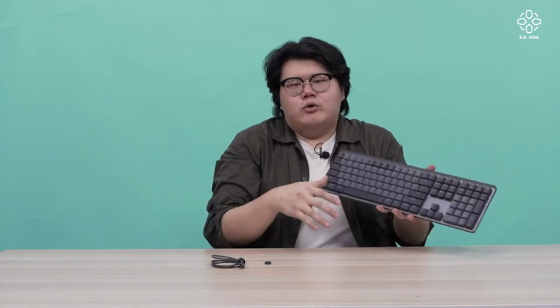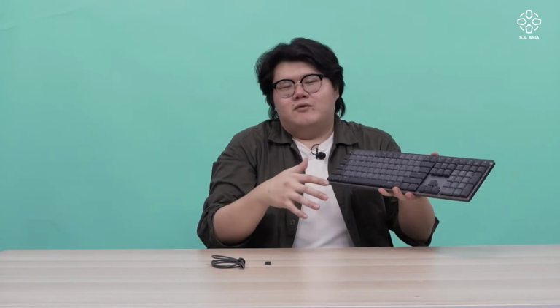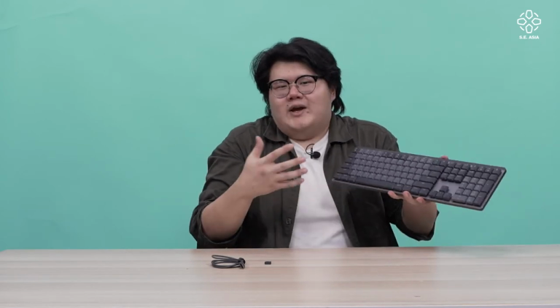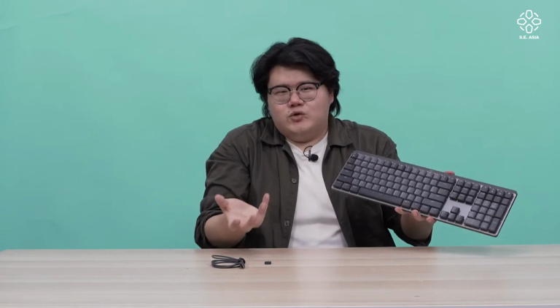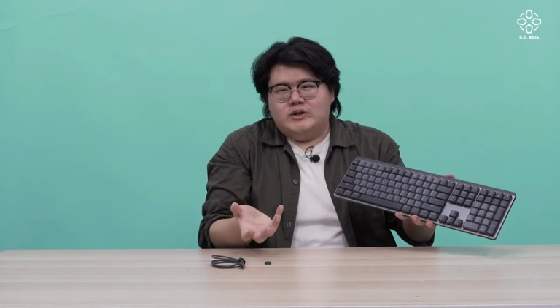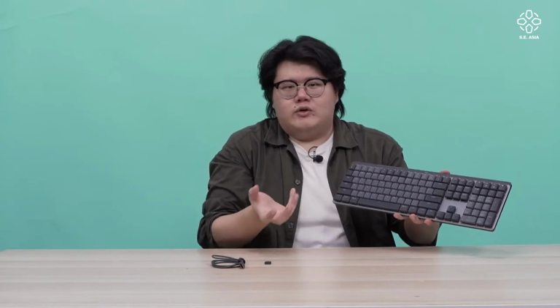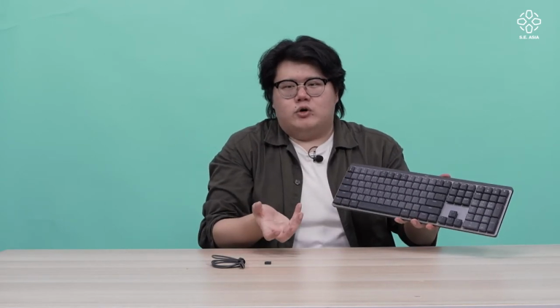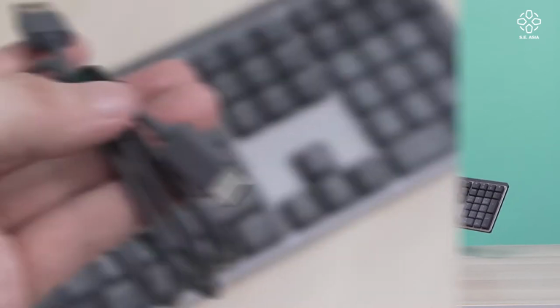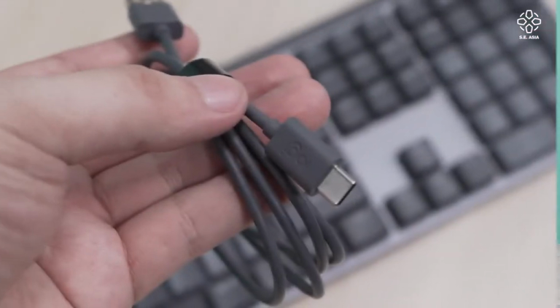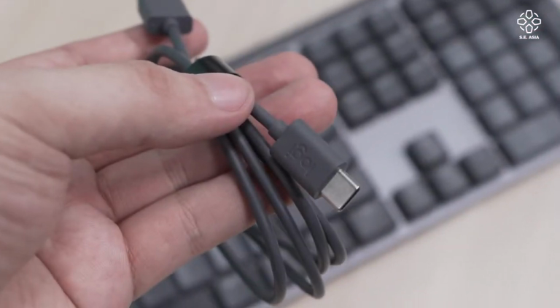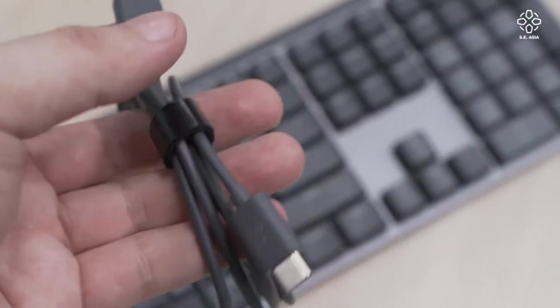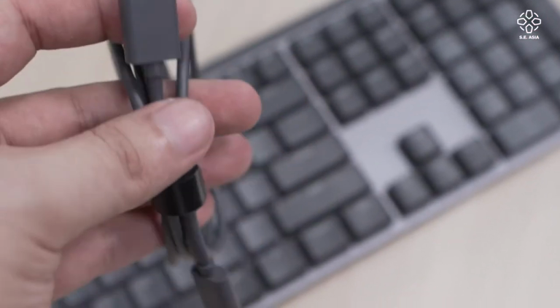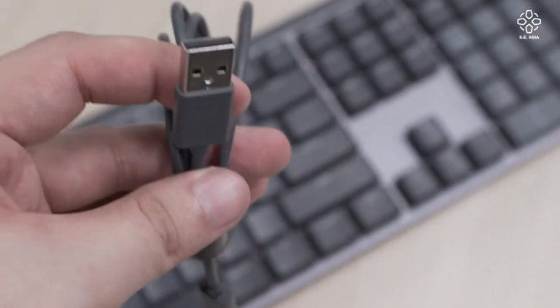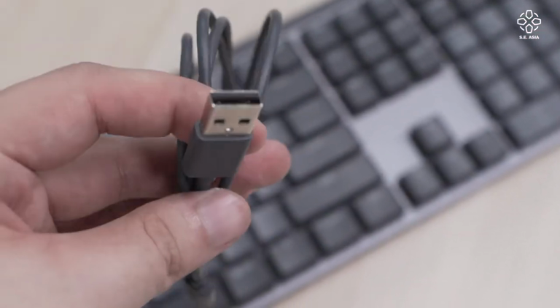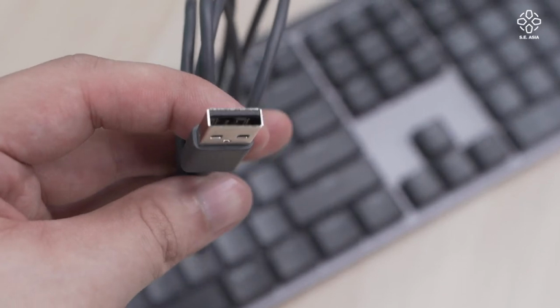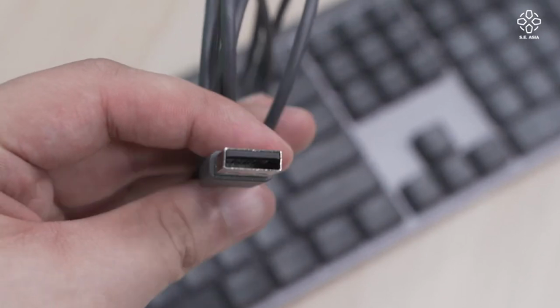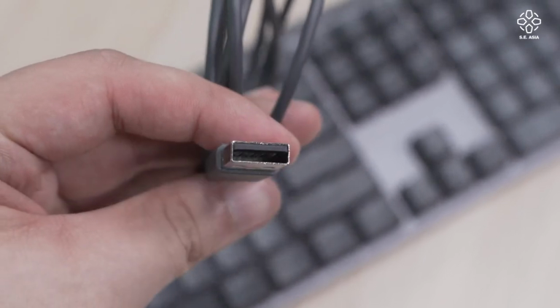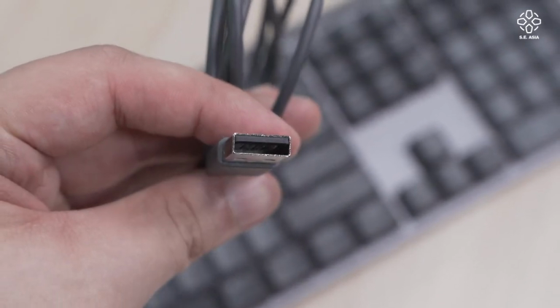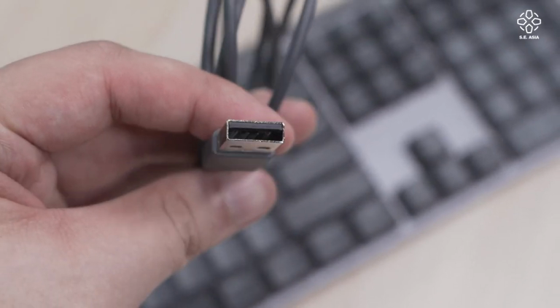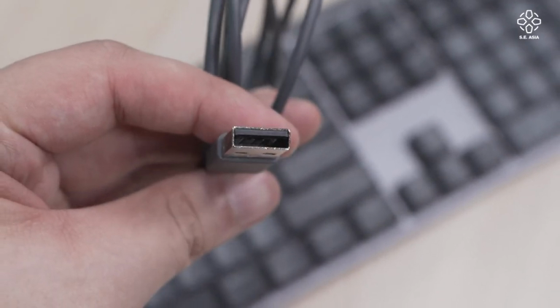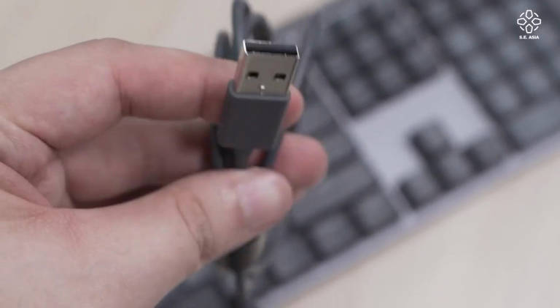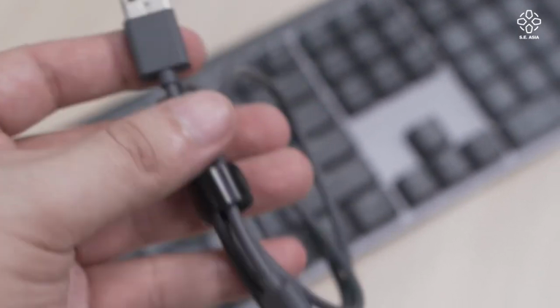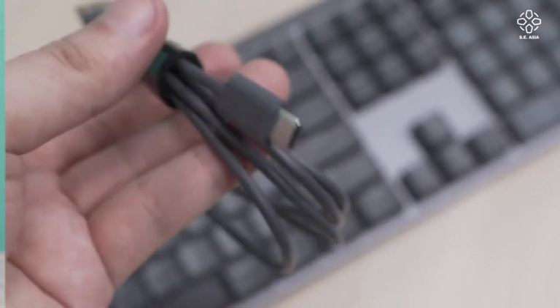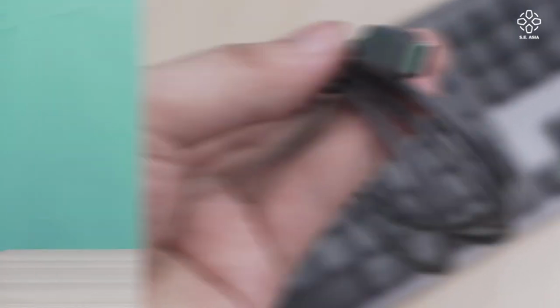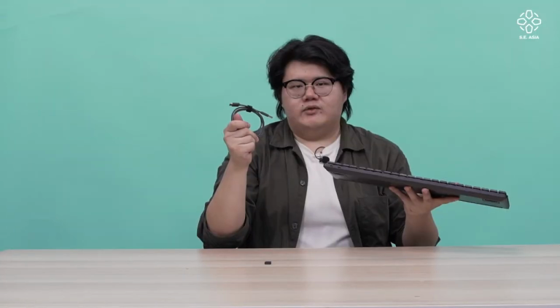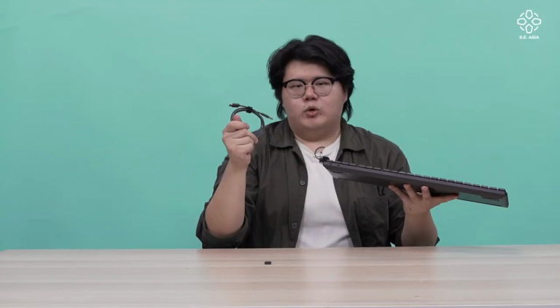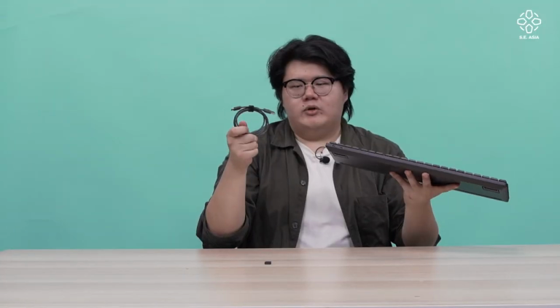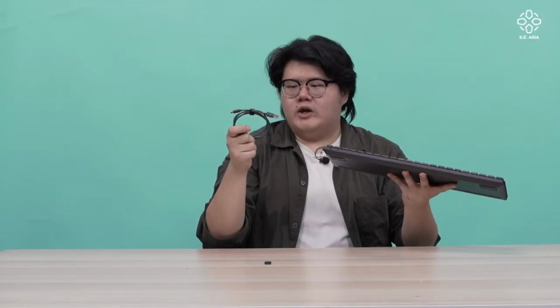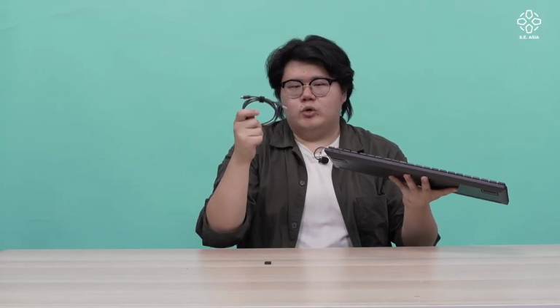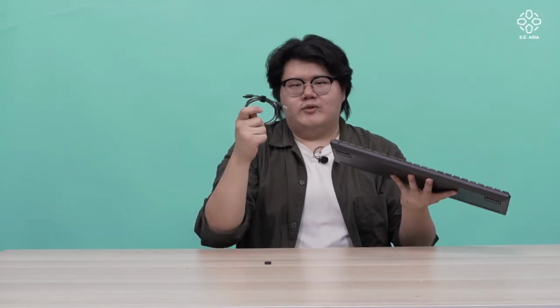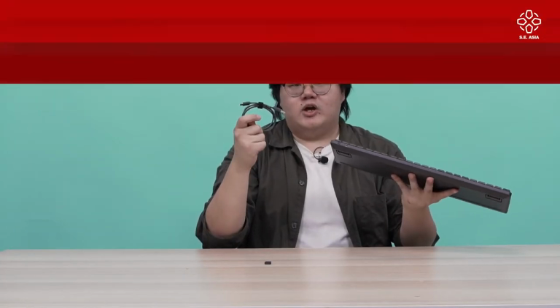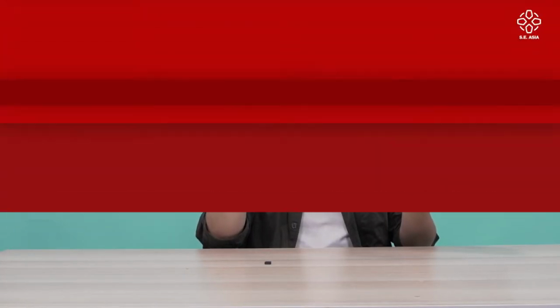When you eventually need to charge, it comes with a USB-C port and an in-the-box USB-A to USB-C cable.